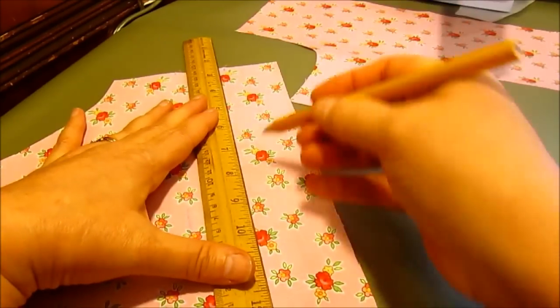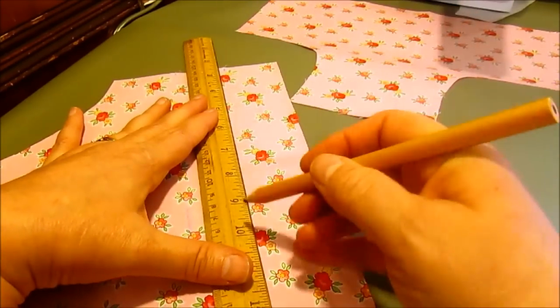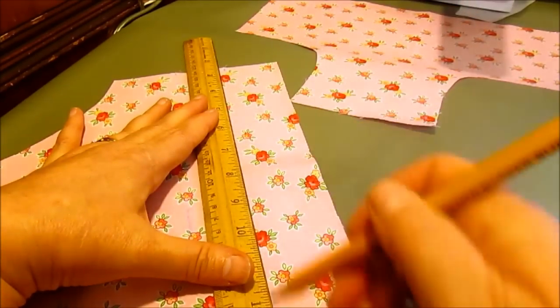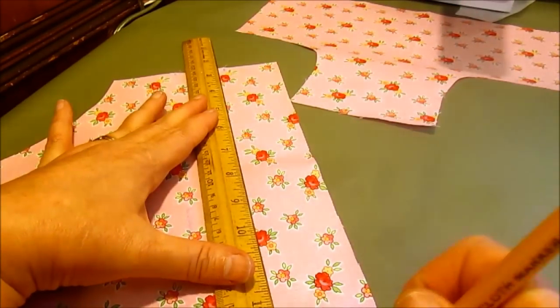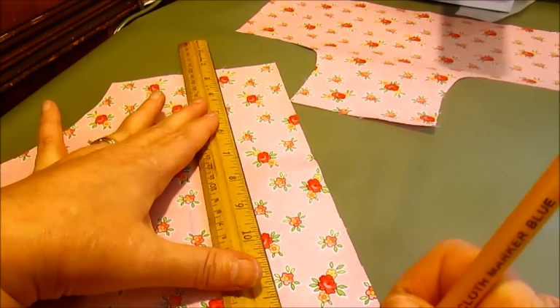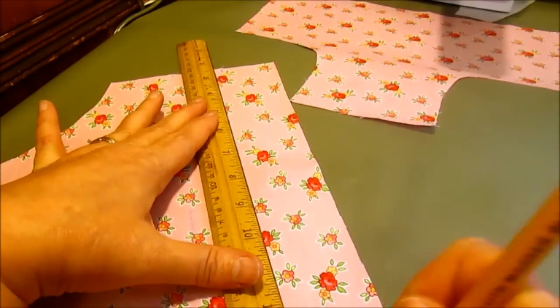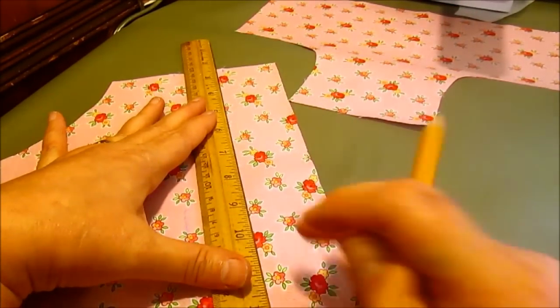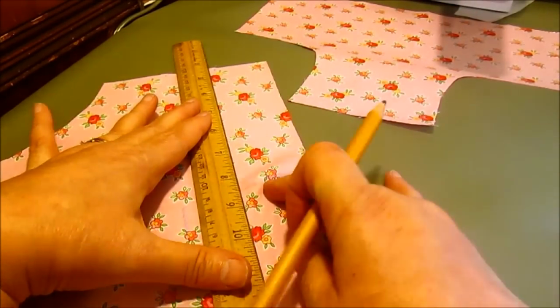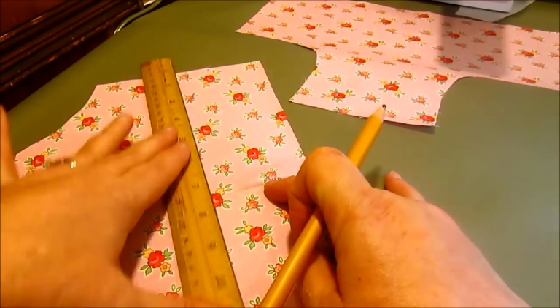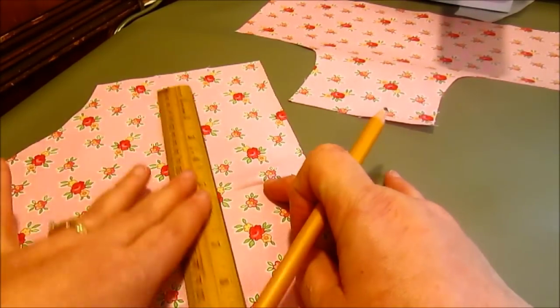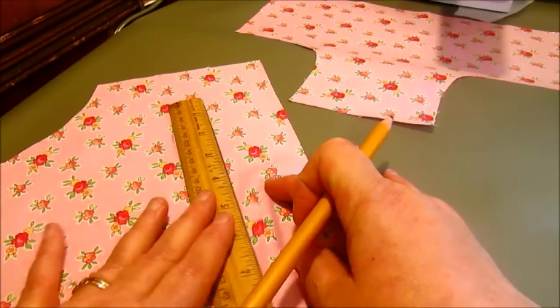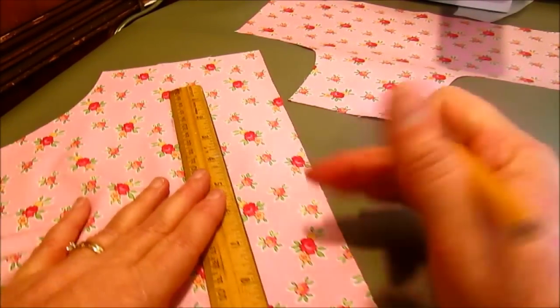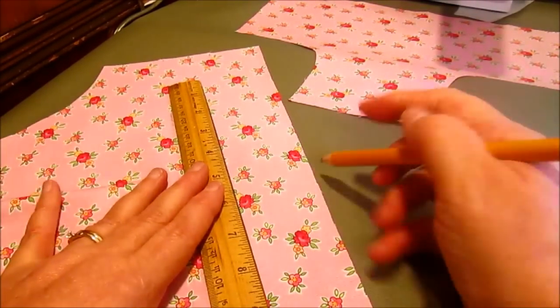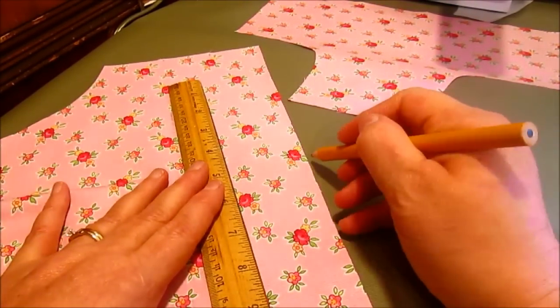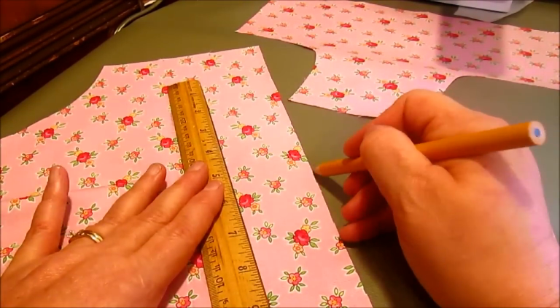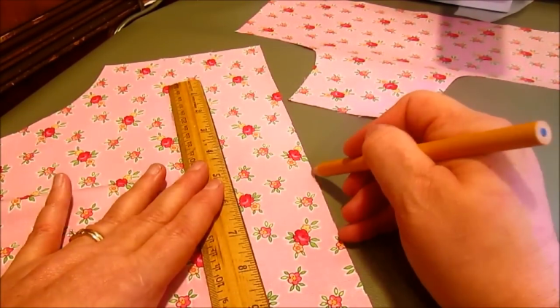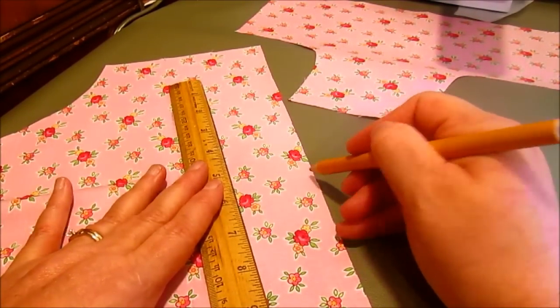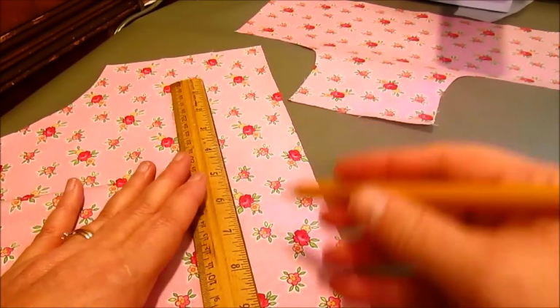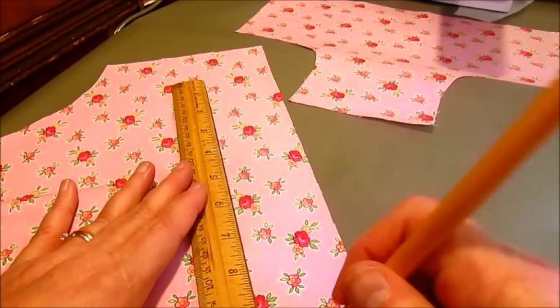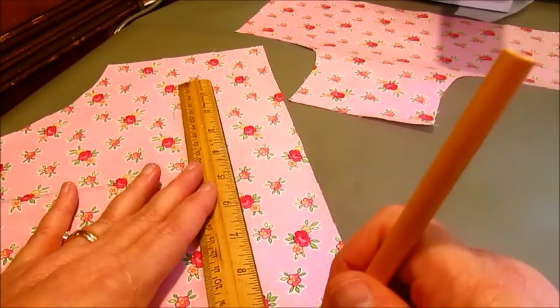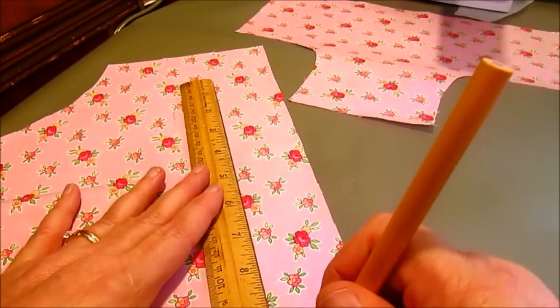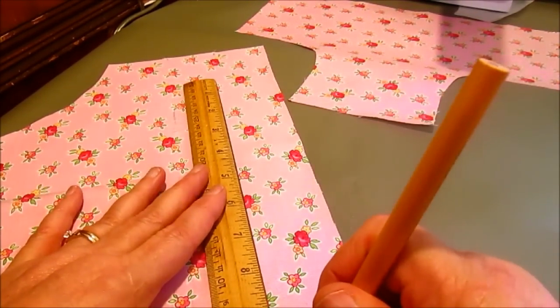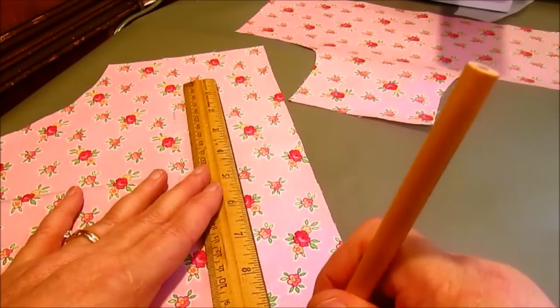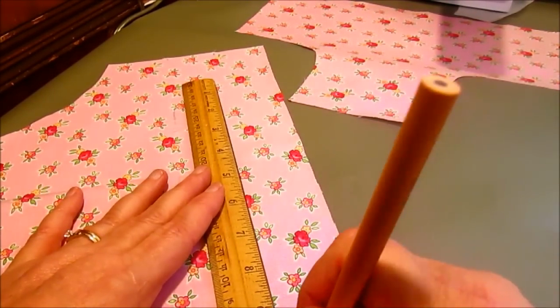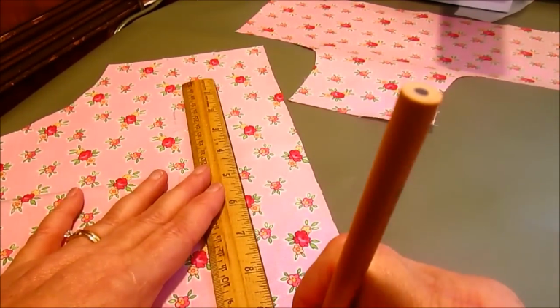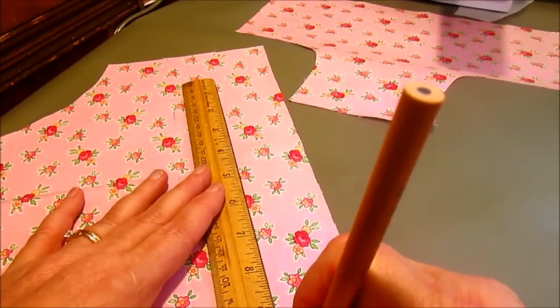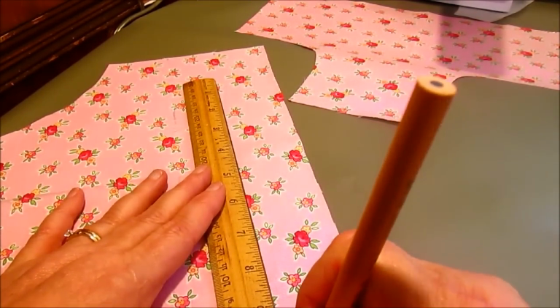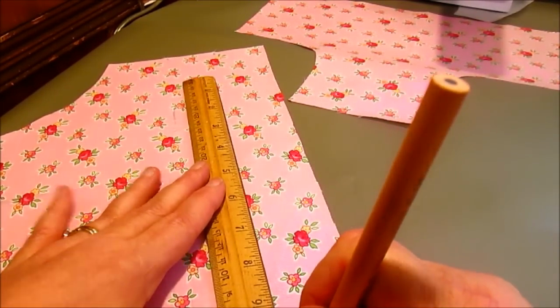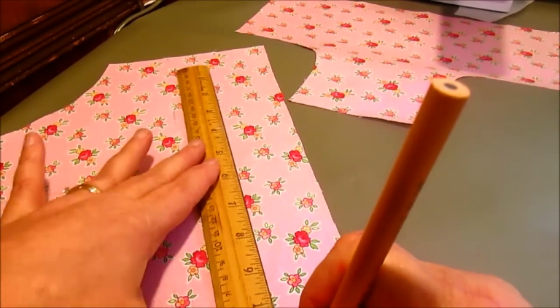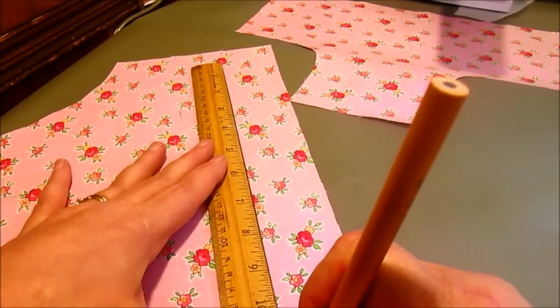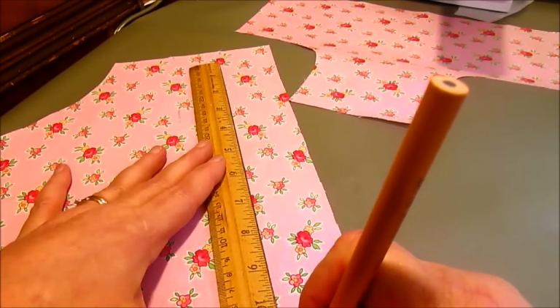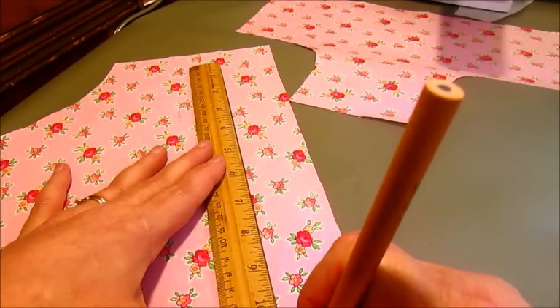The third ruffle is going to get attached in this top seam and I'll show you that when we get there.